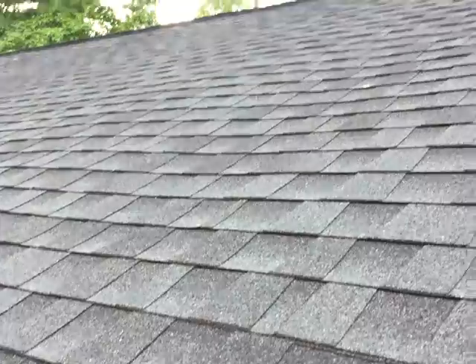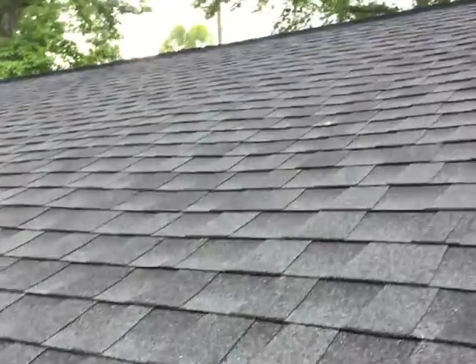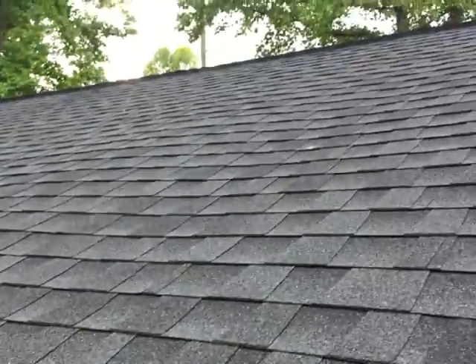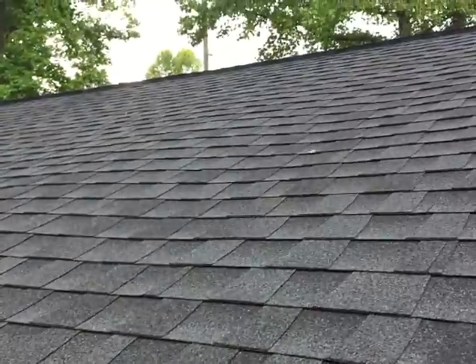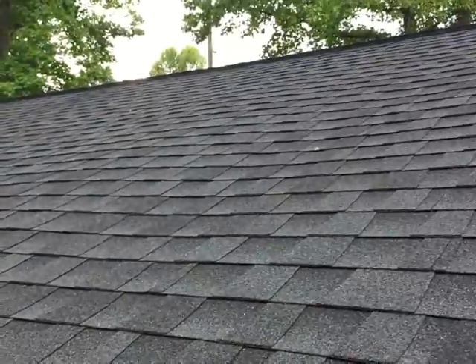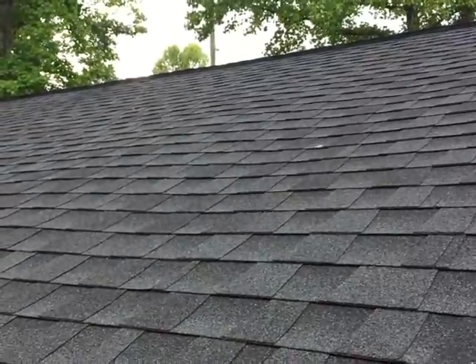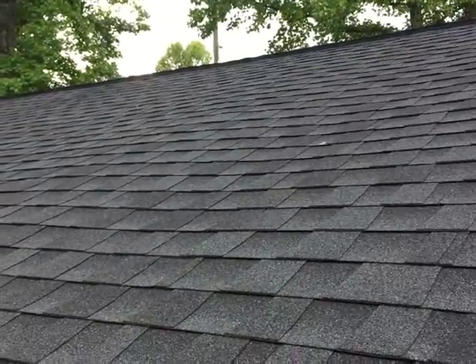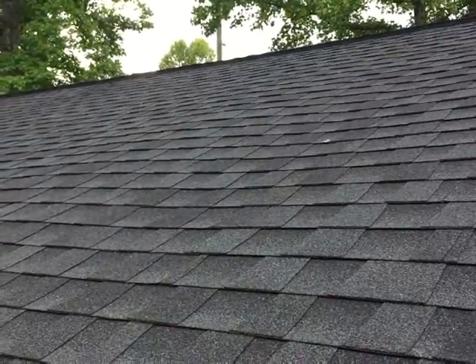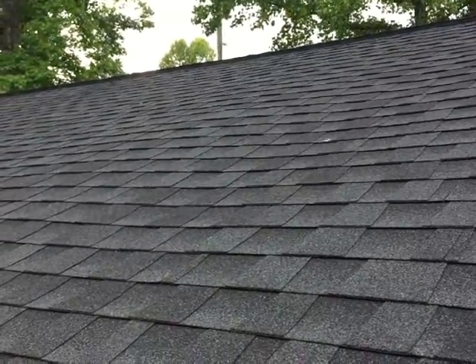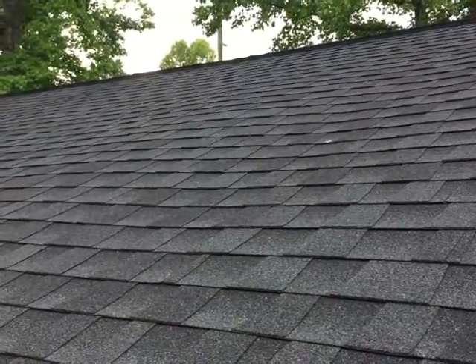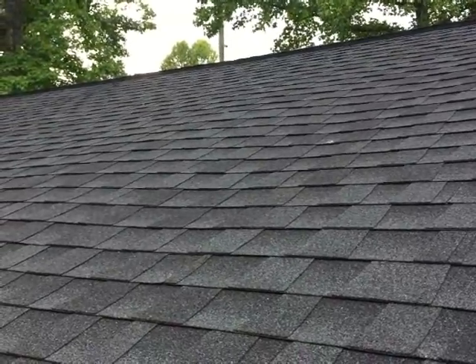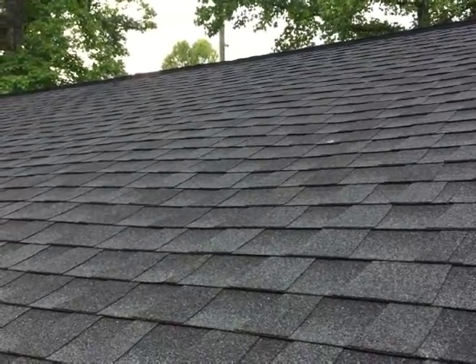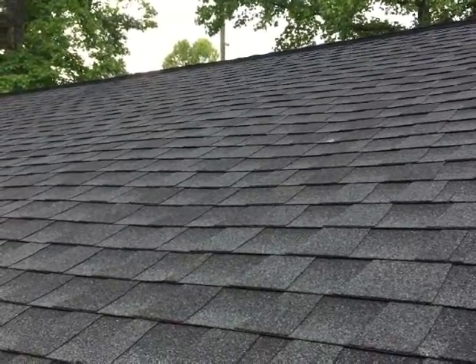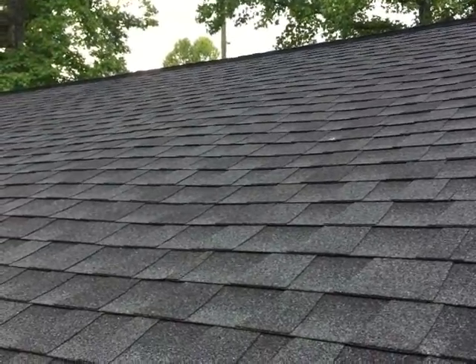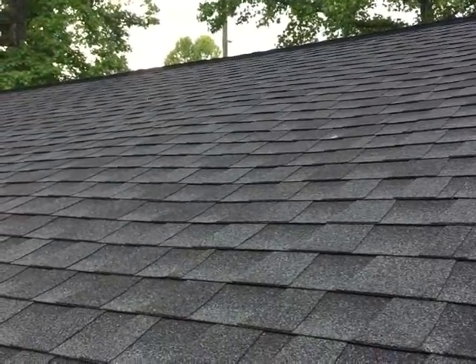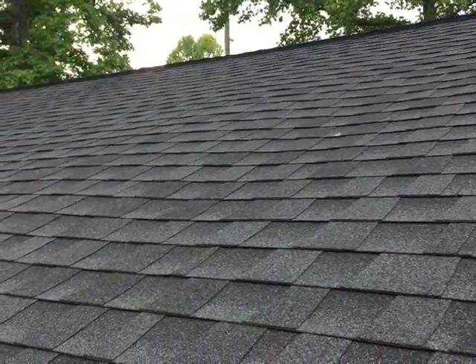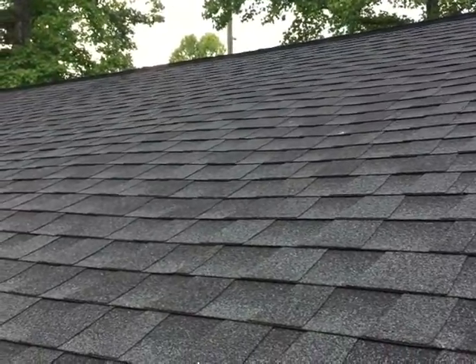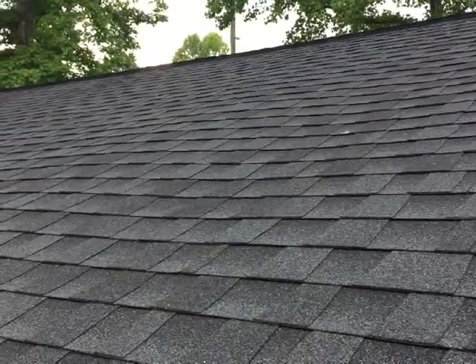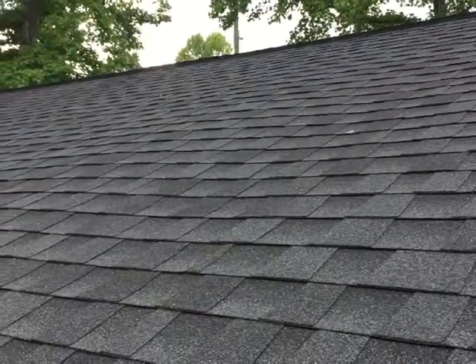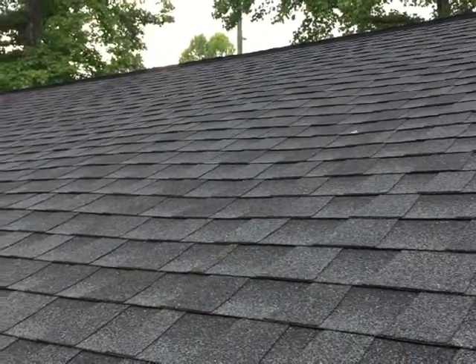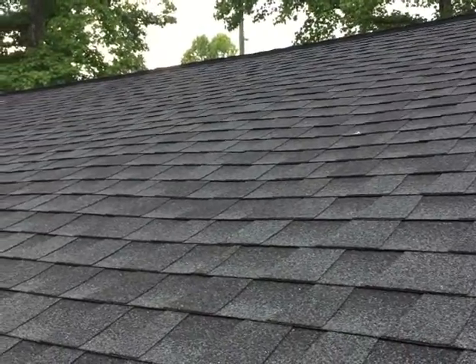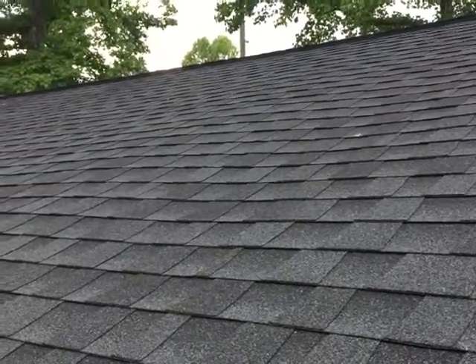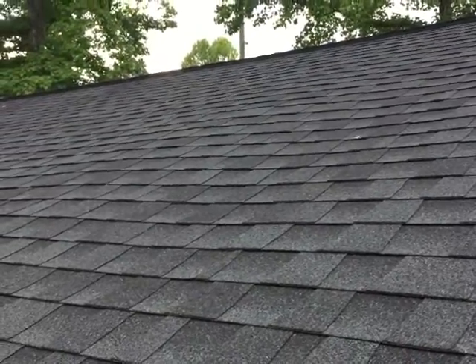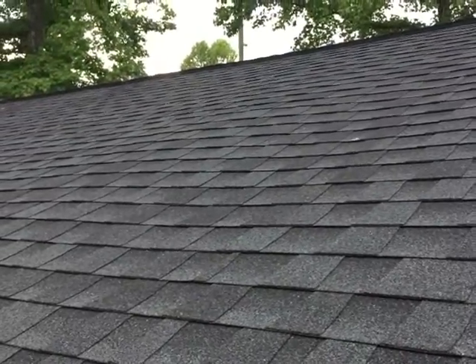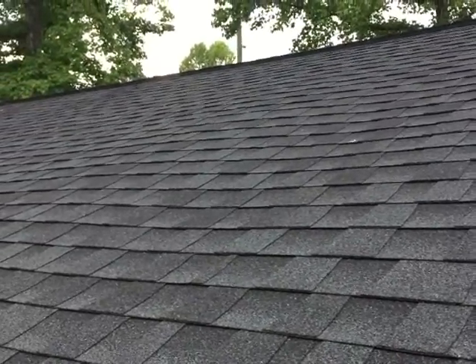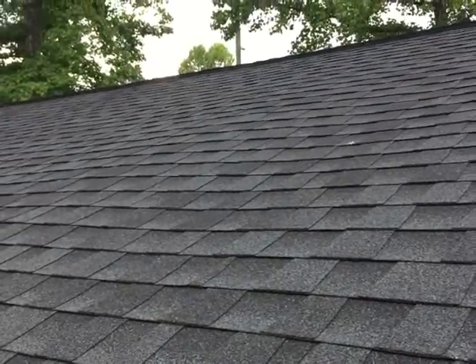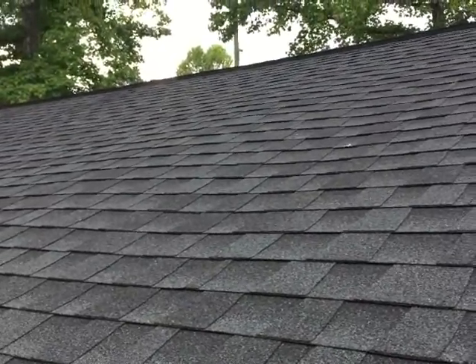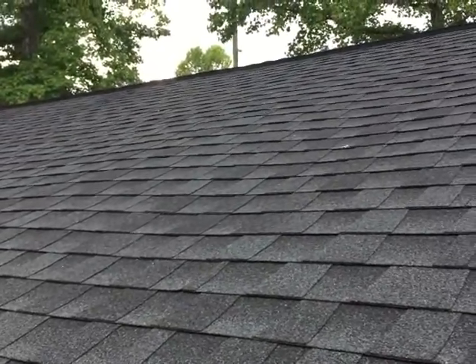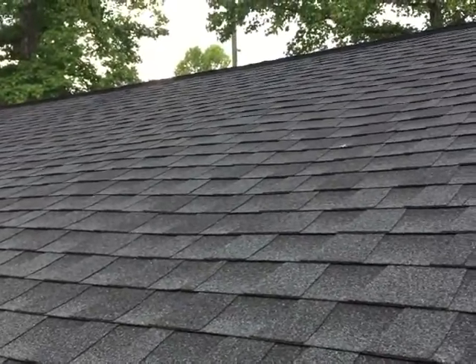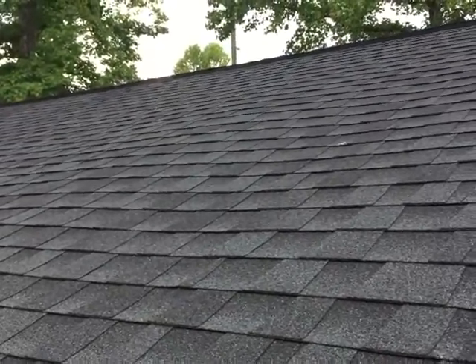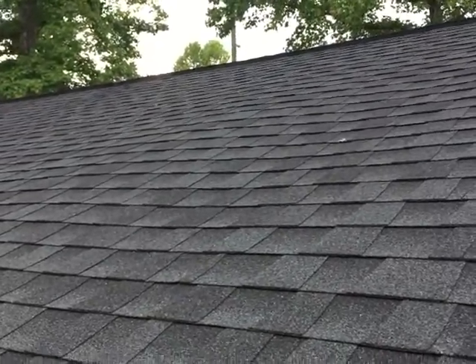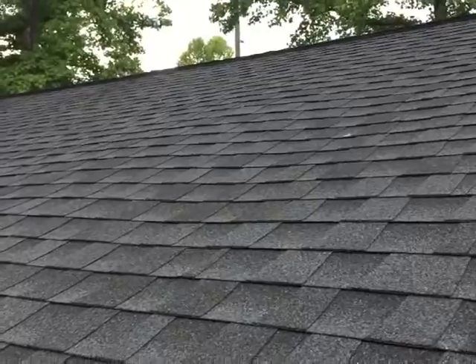Hi guys, this is an update of a ridge vent that I installed when I put this roof on almost four years ago.